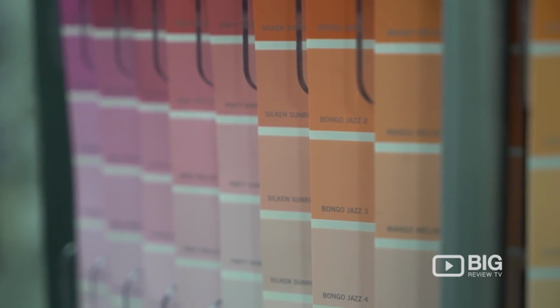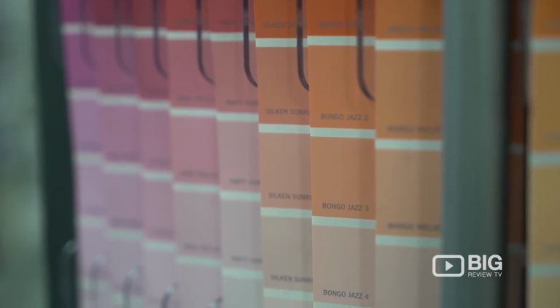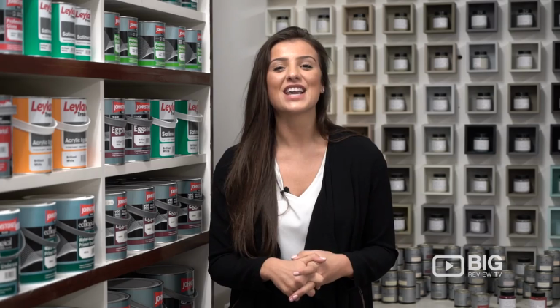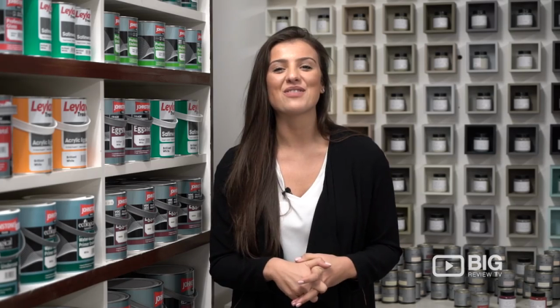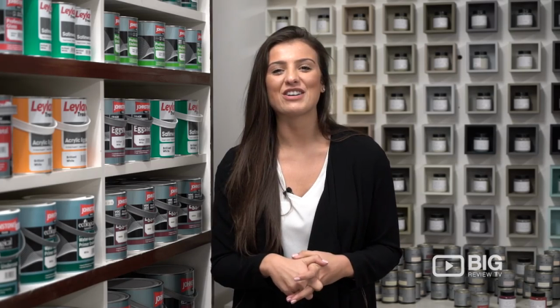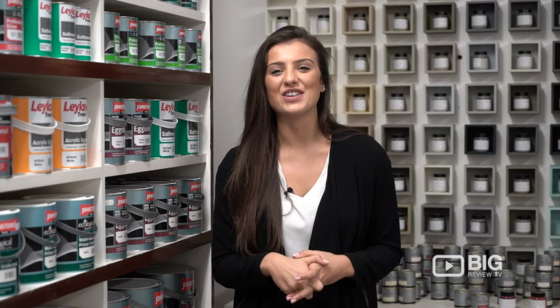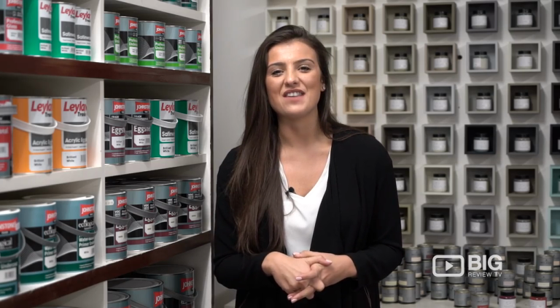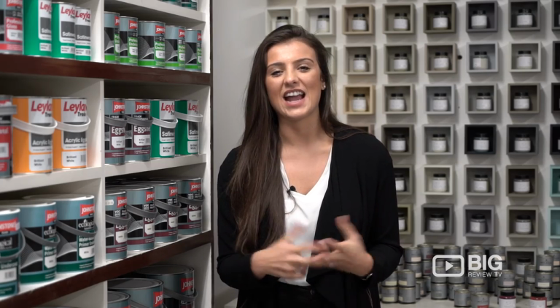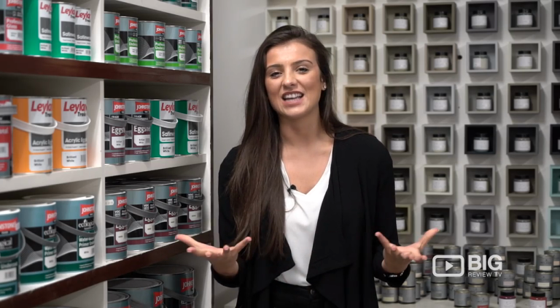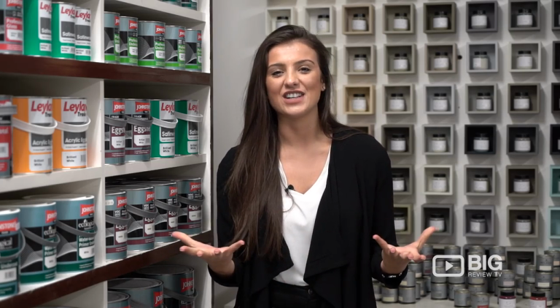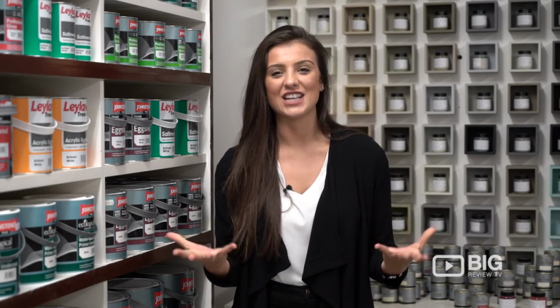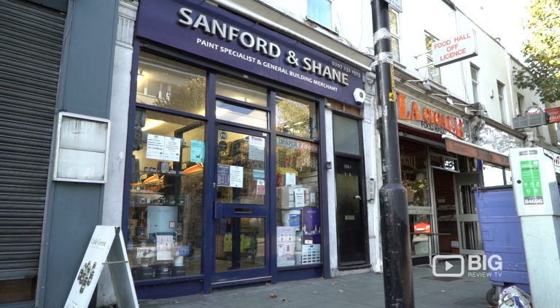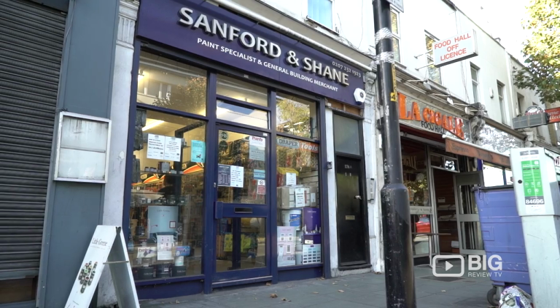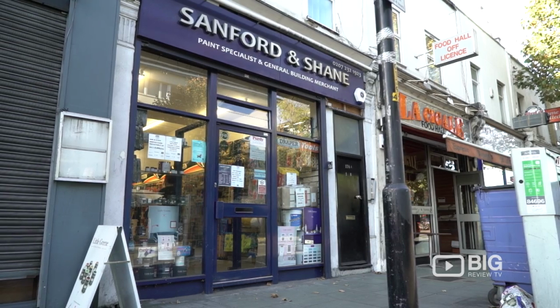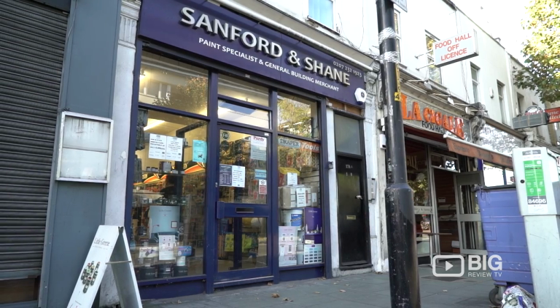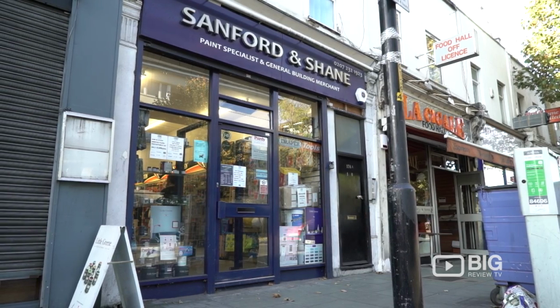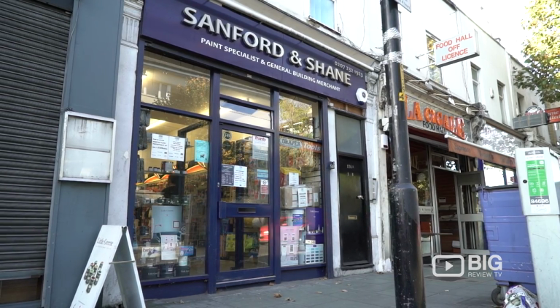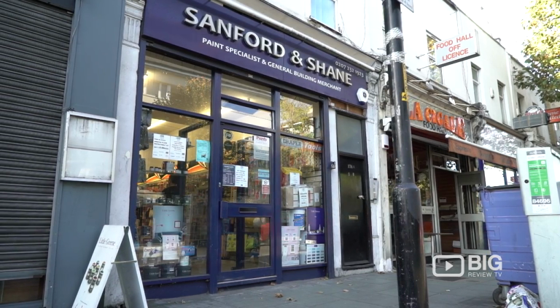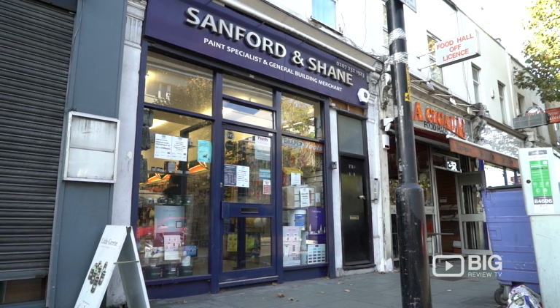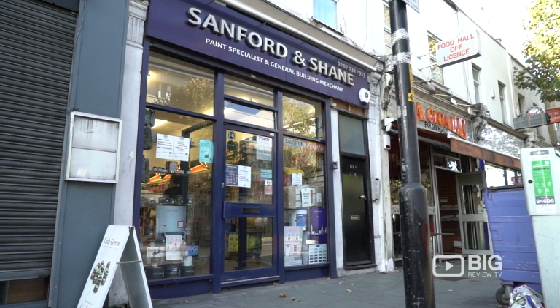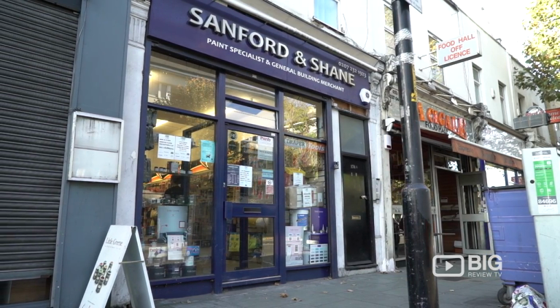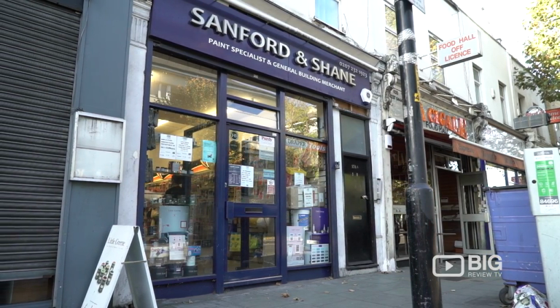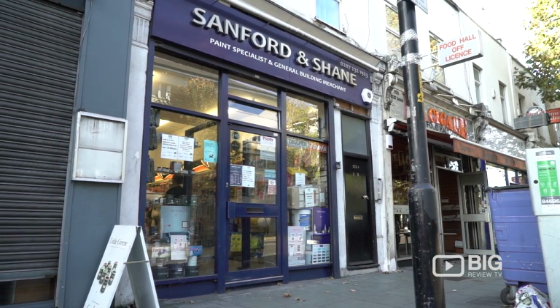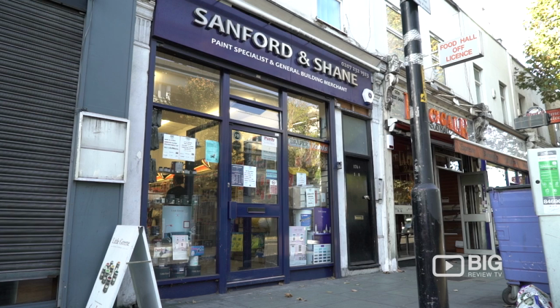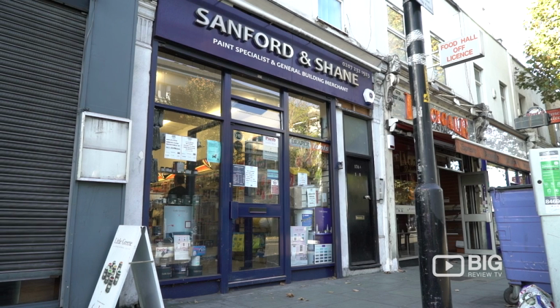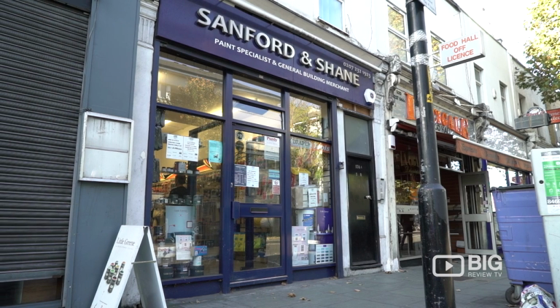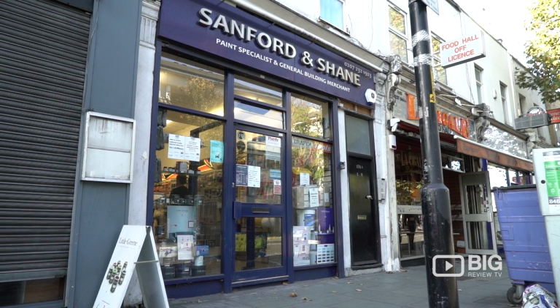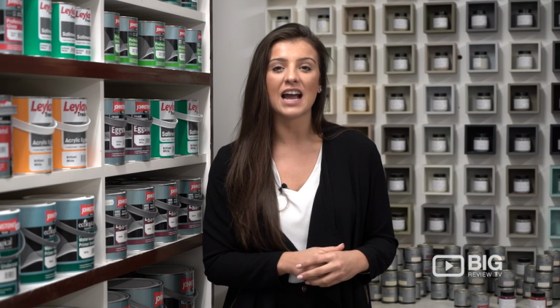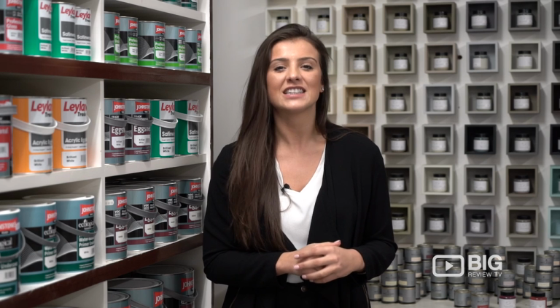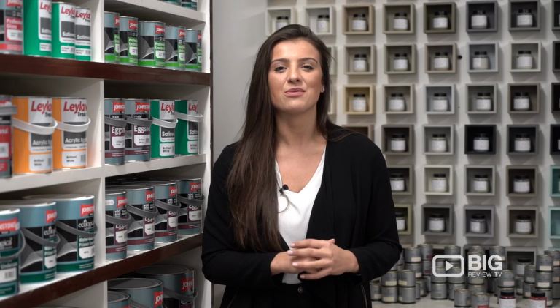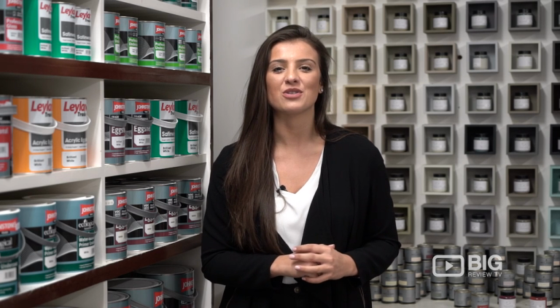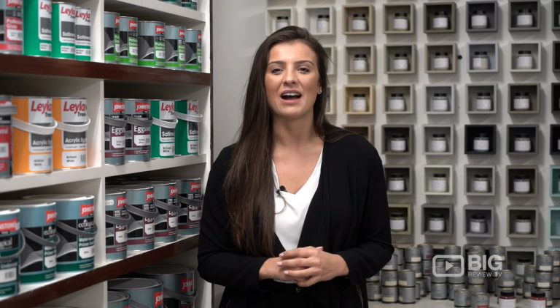I'm Christy from Big Review TV and Sanford and Shane is clearly serving the community for all paint and DIY needs. Come on down and see what it's all about.